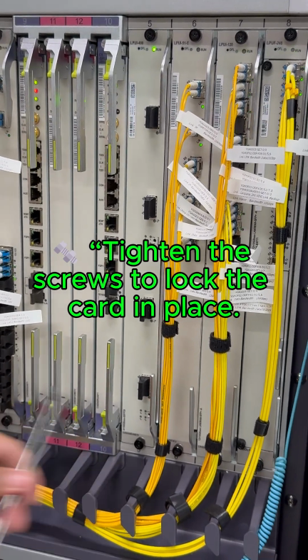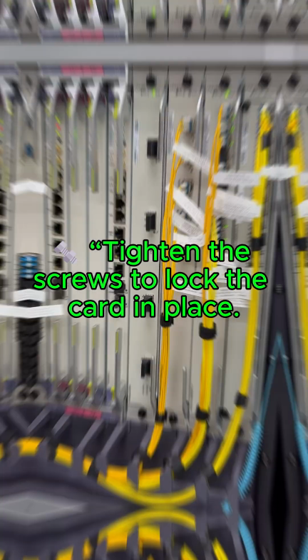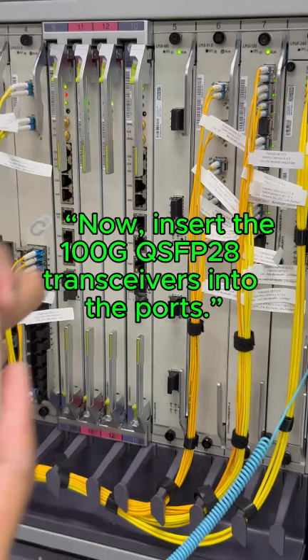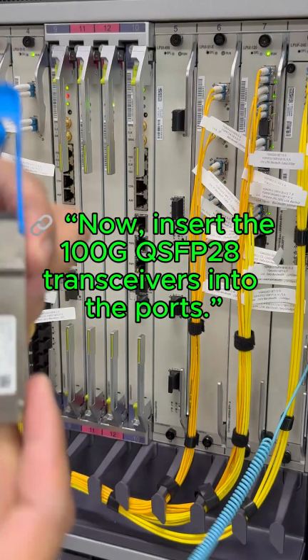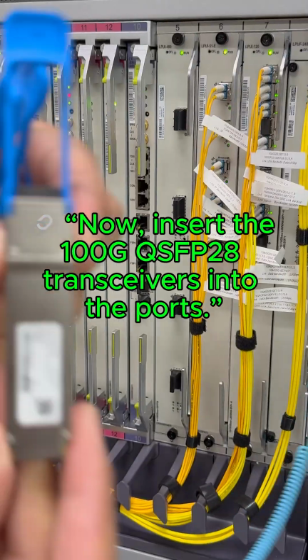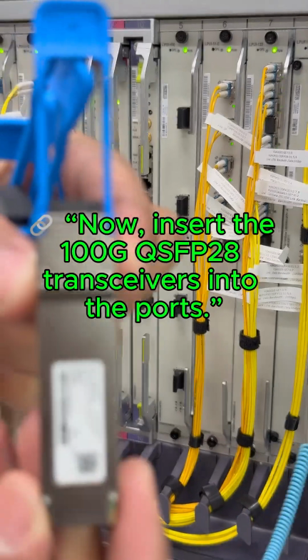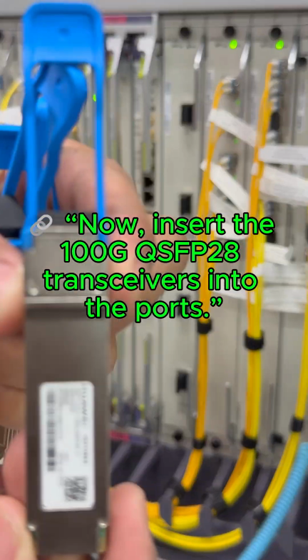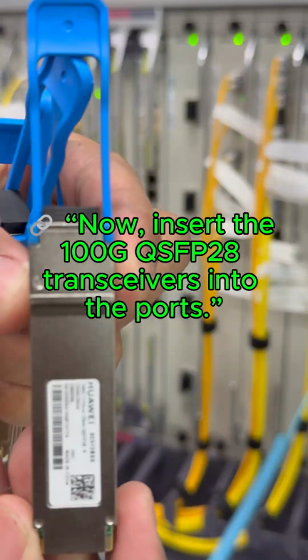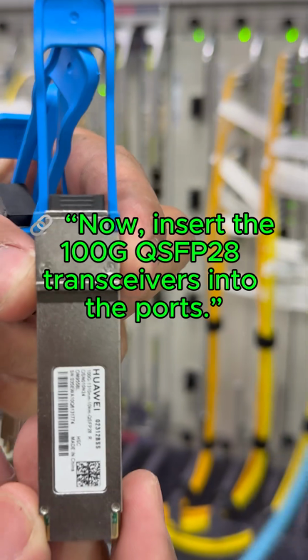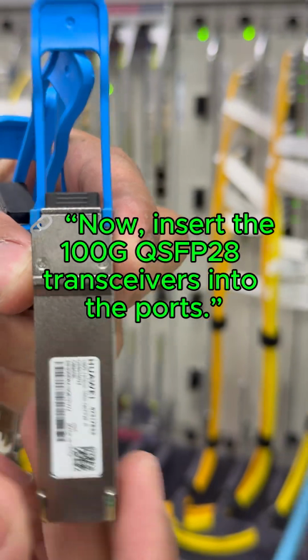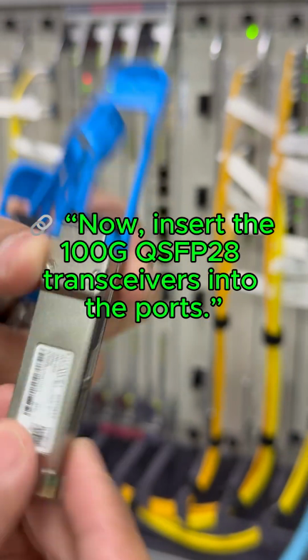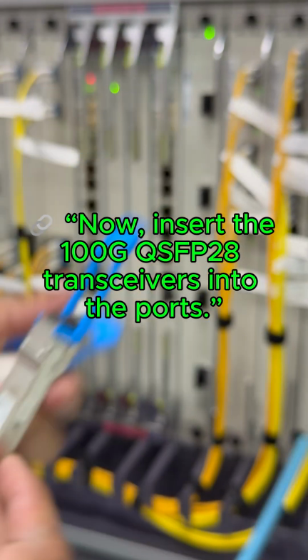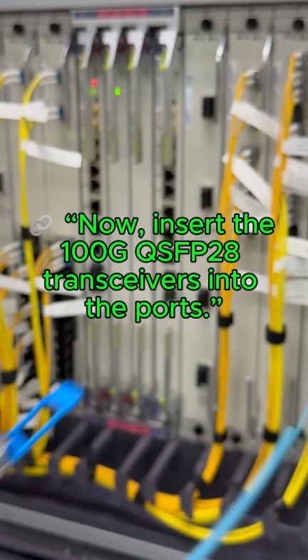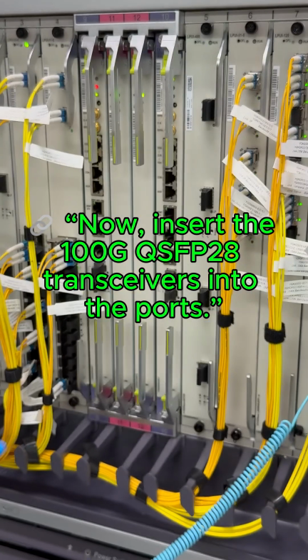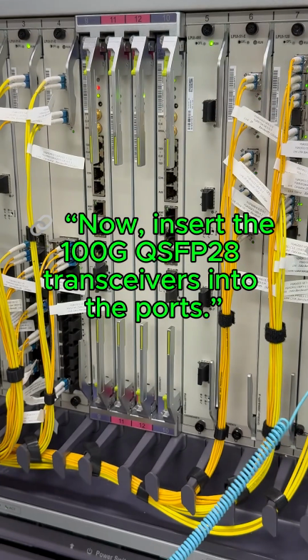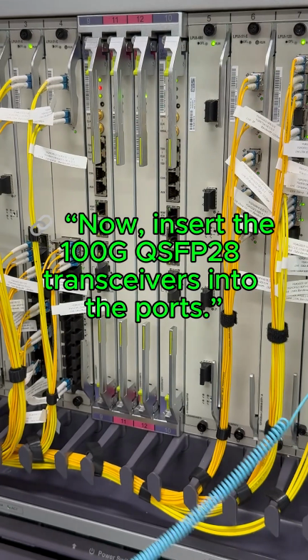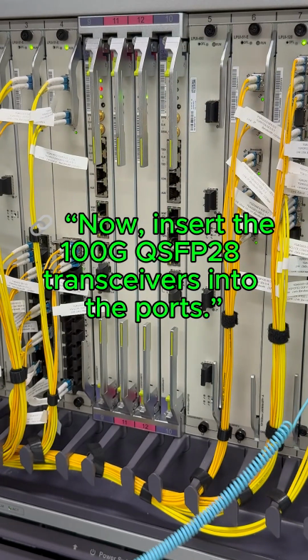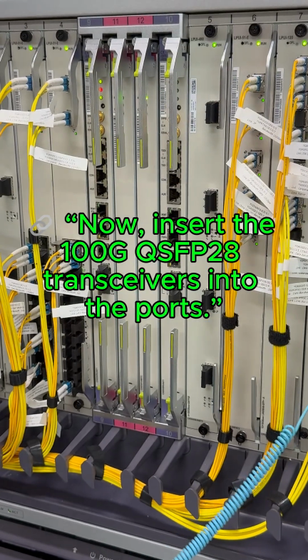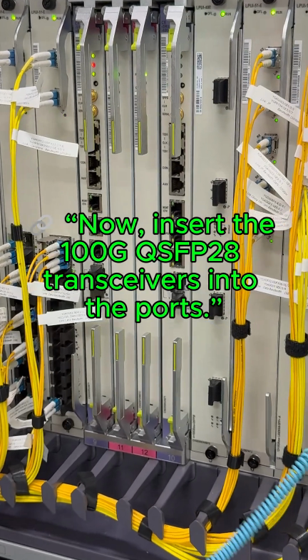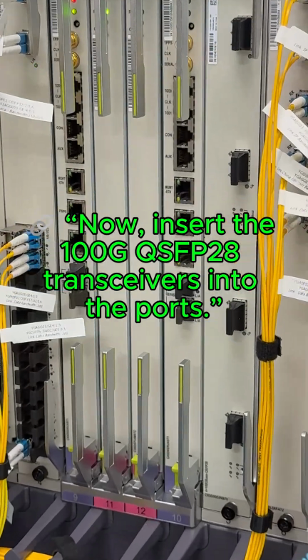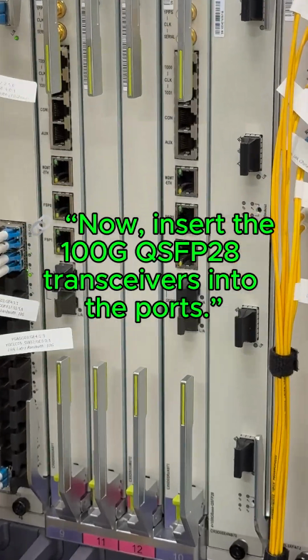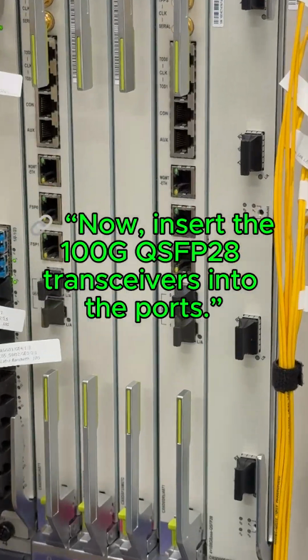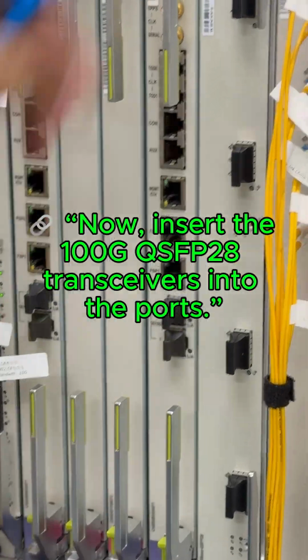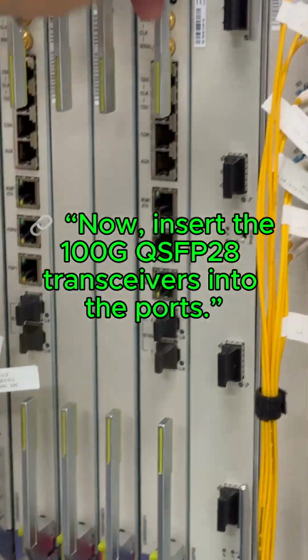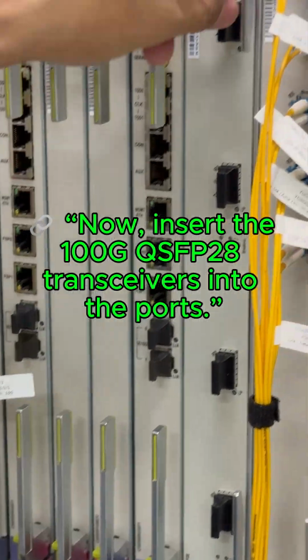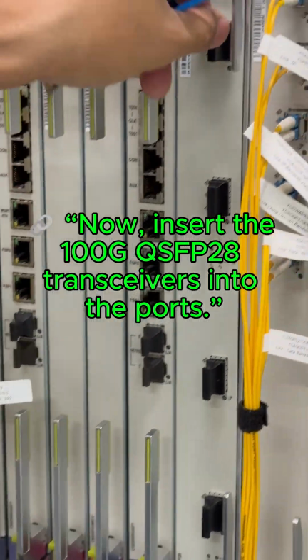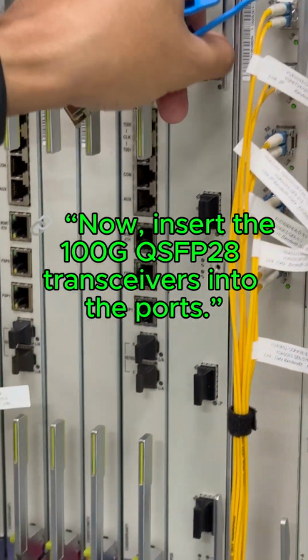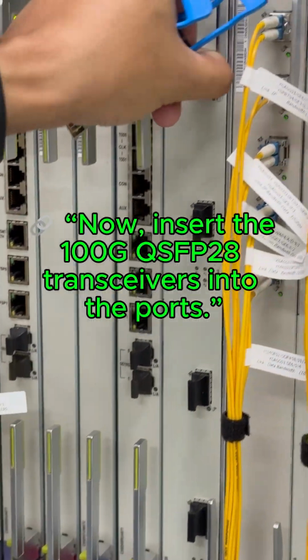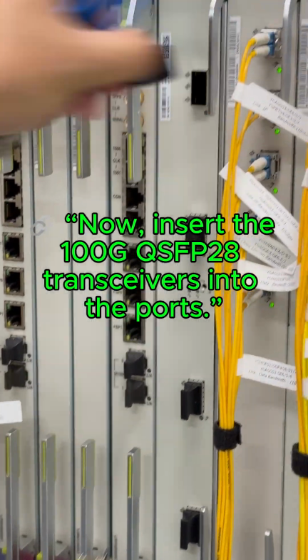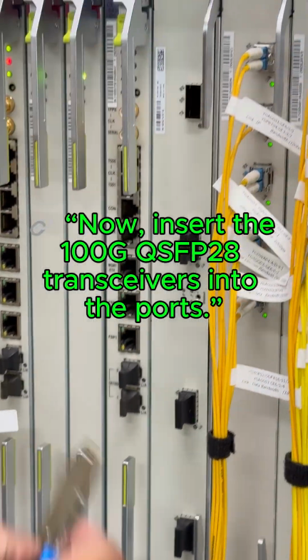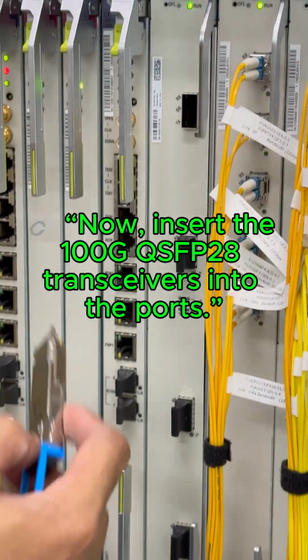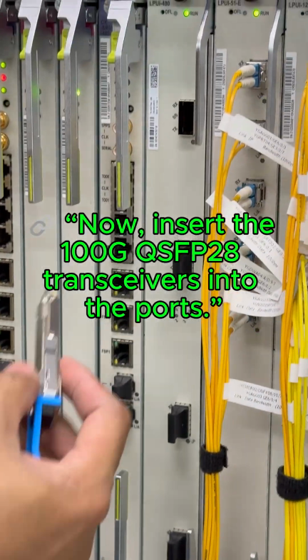Now, insert the 100G QSFP28 transceivers into the ports.